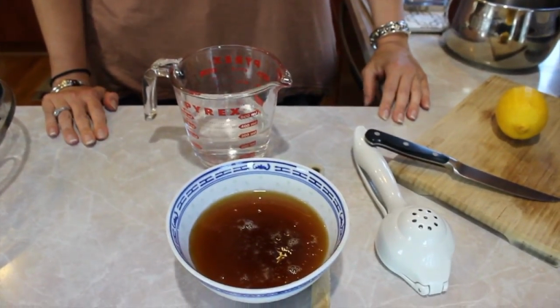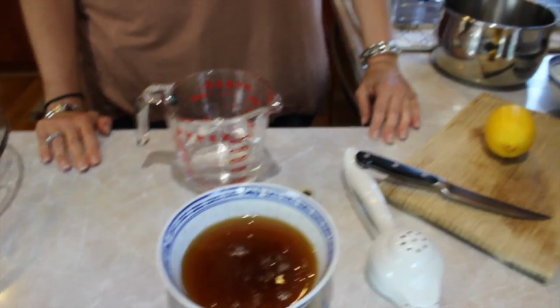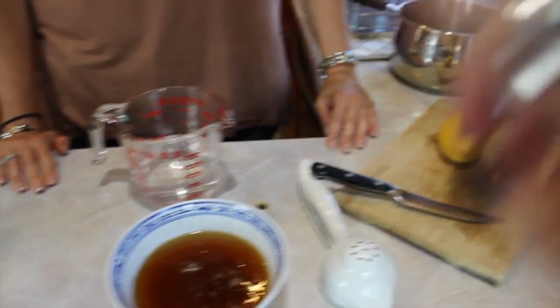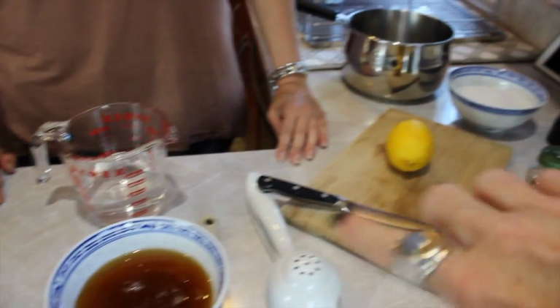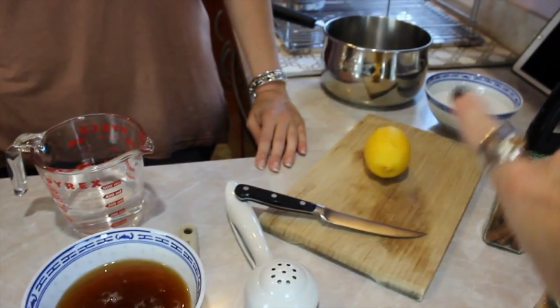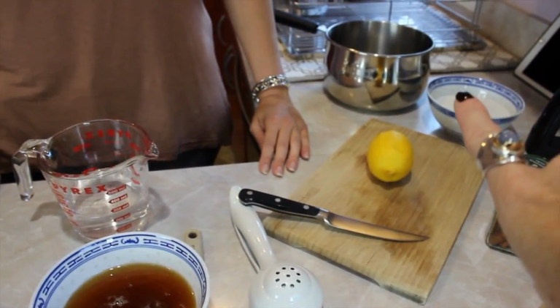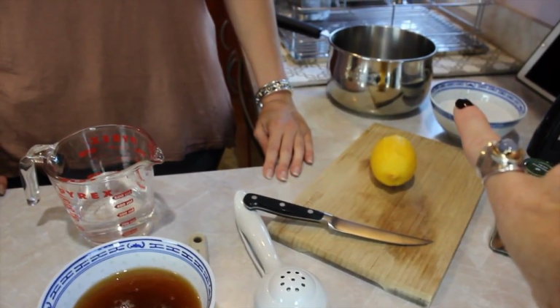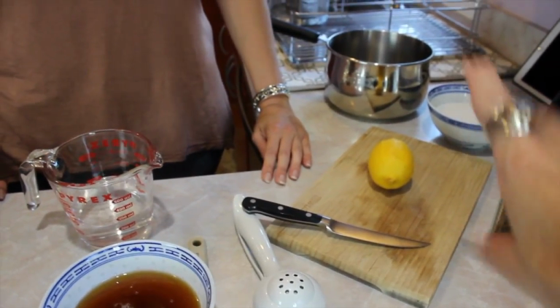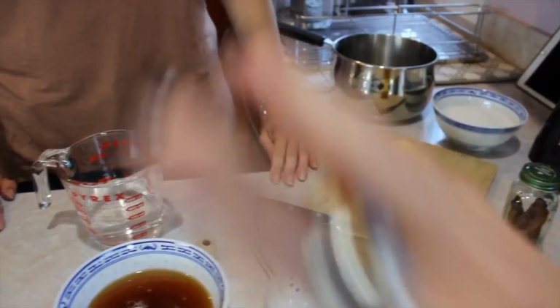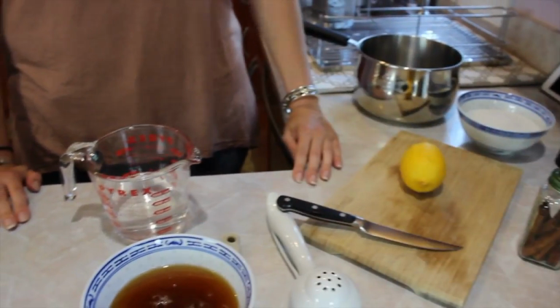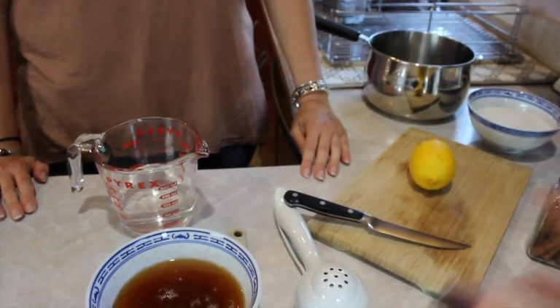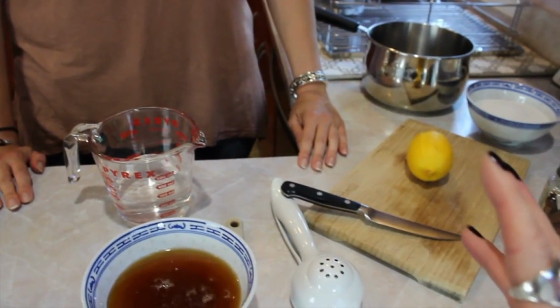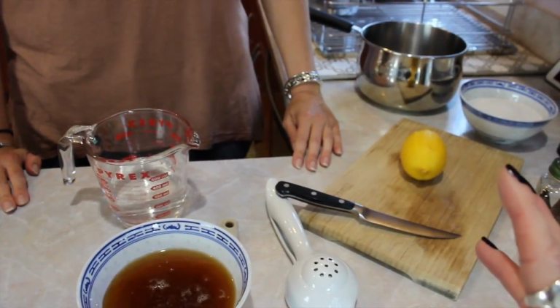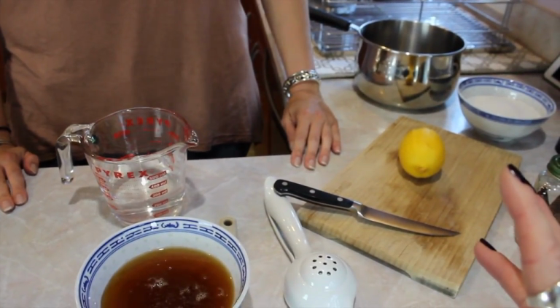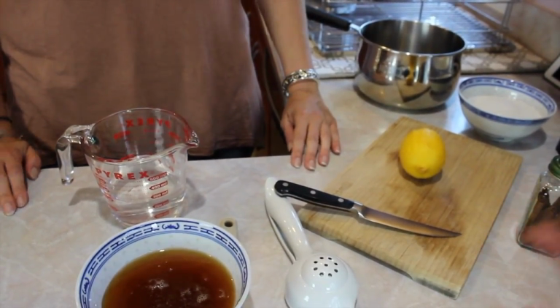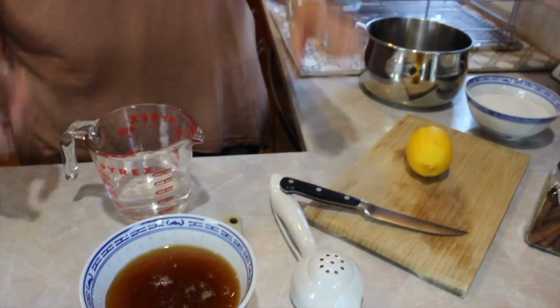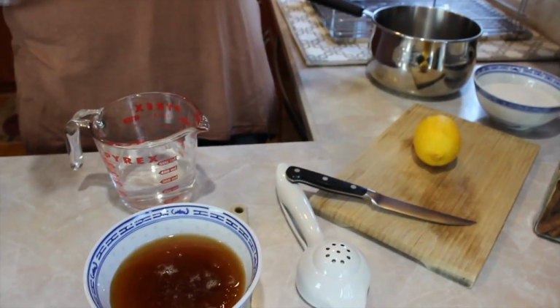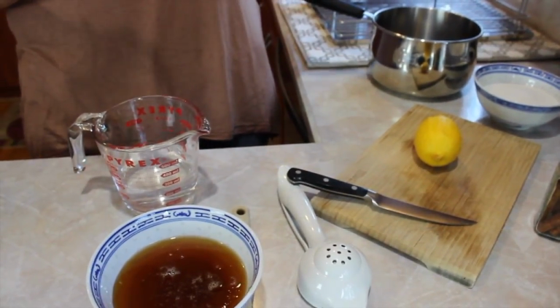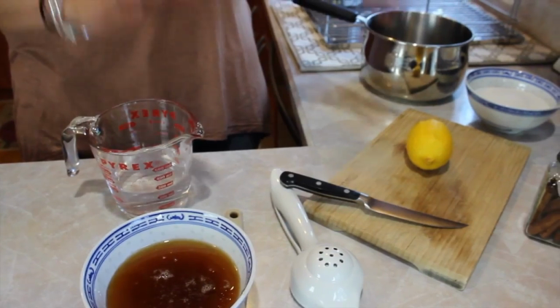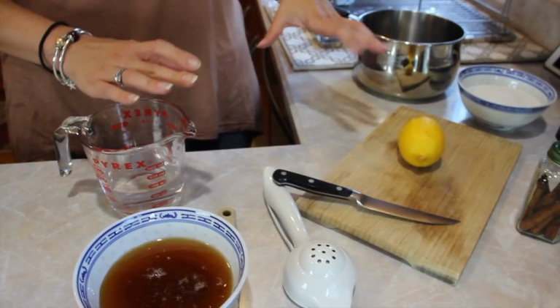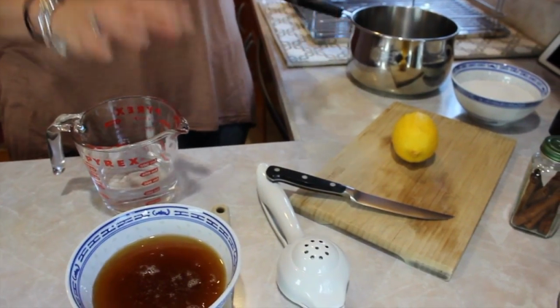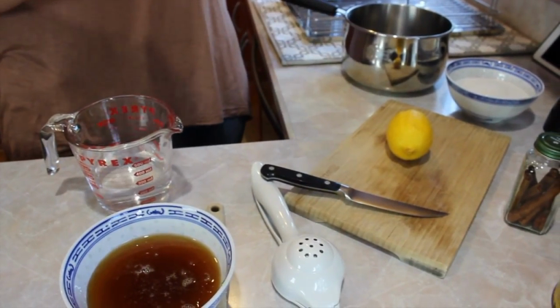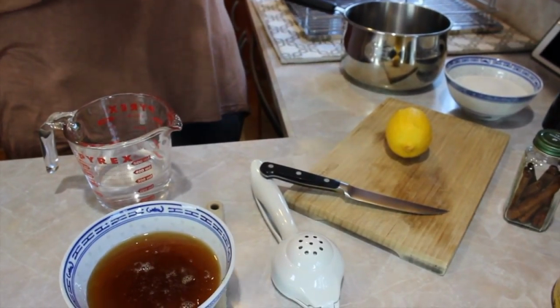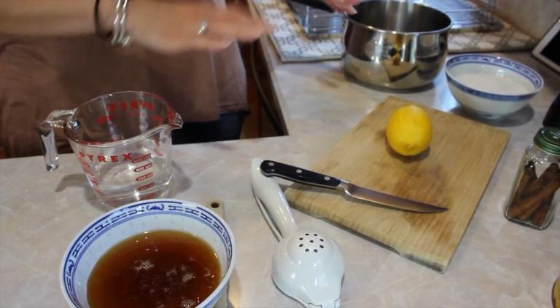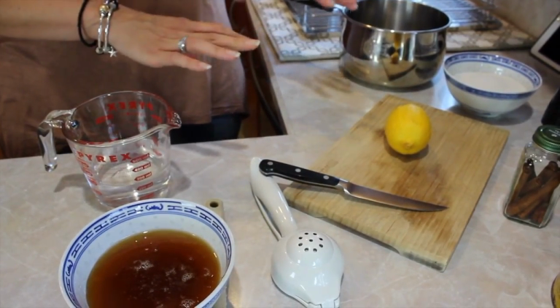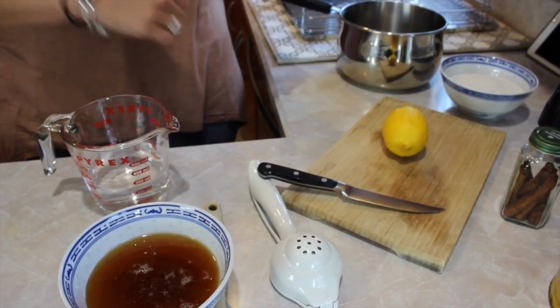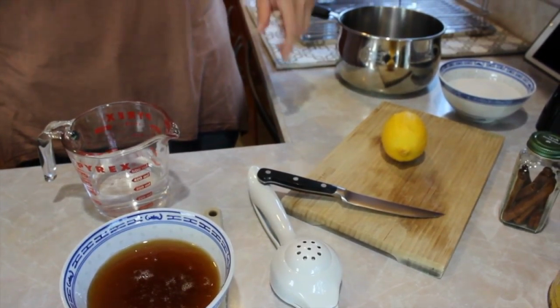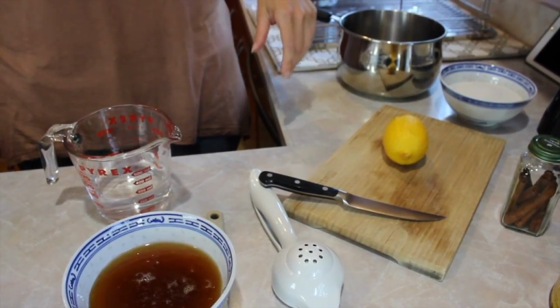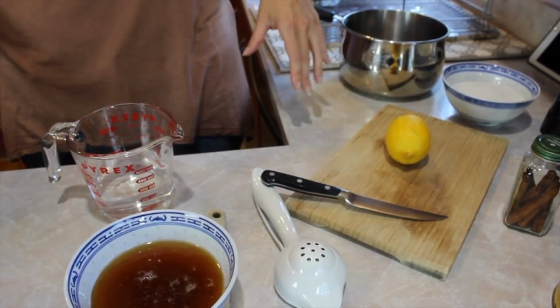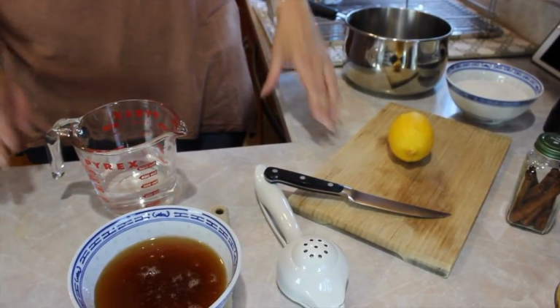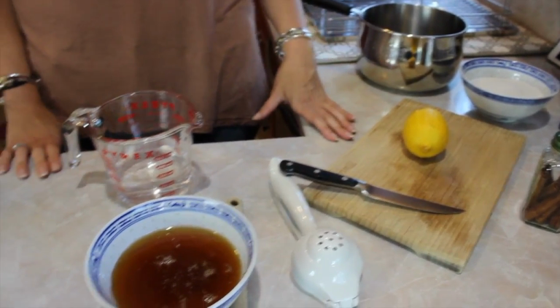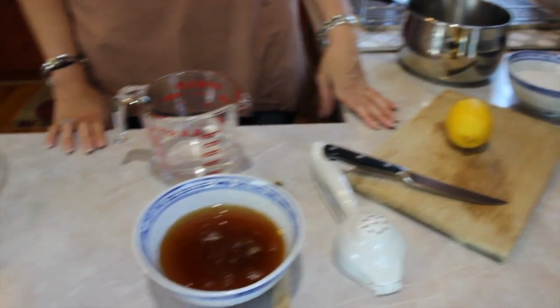And then you're going to get that into the pot and get that all simmering? Yes, we're going to do this first. We're going to get it simmering, and then we can start in on our baklava.